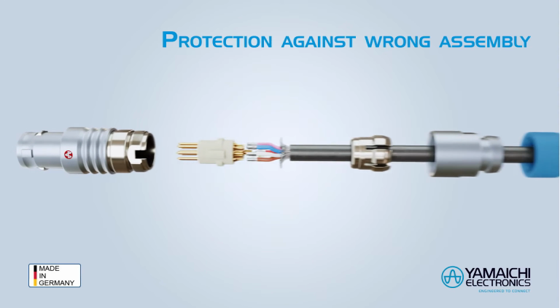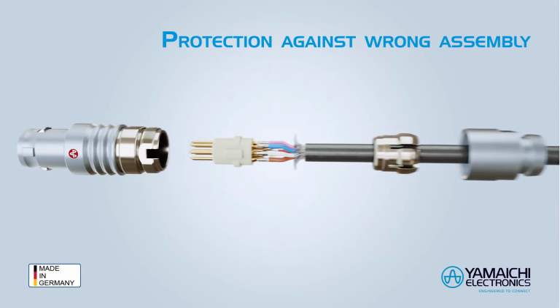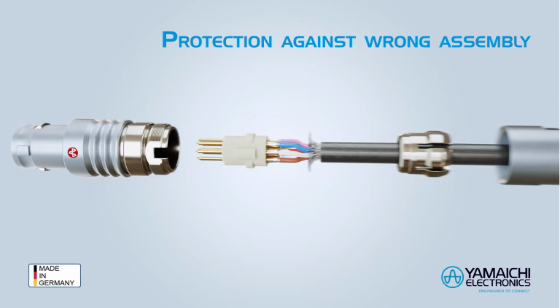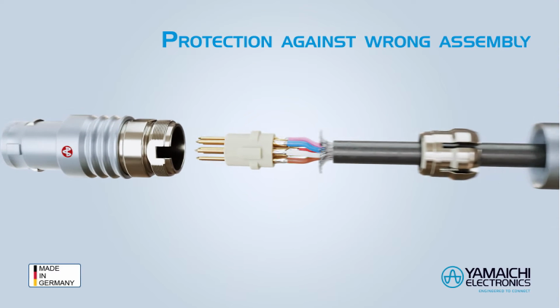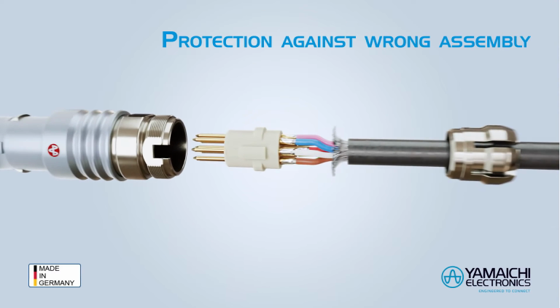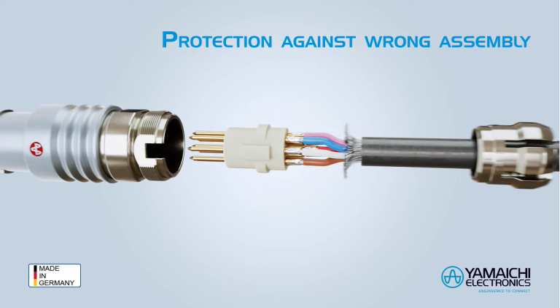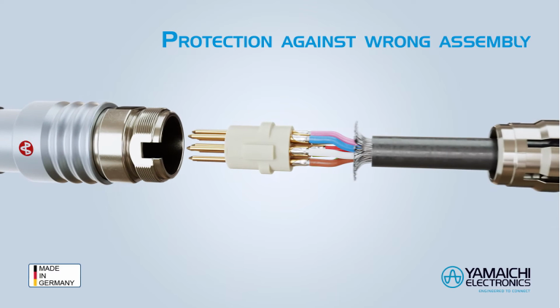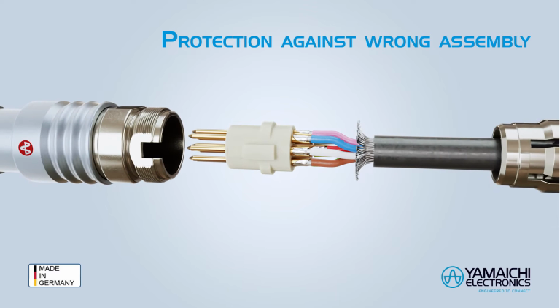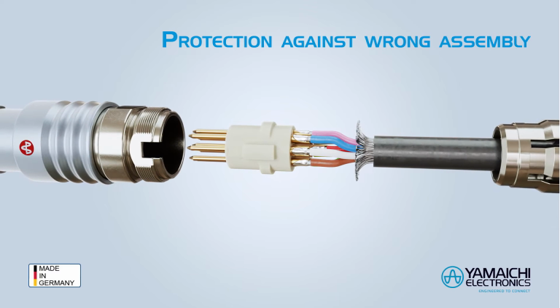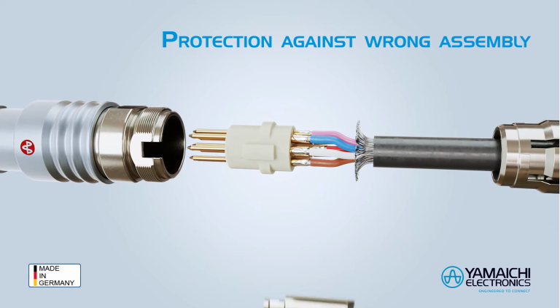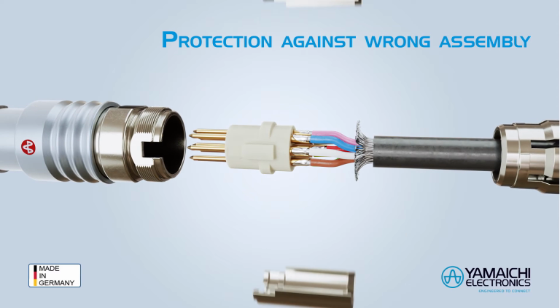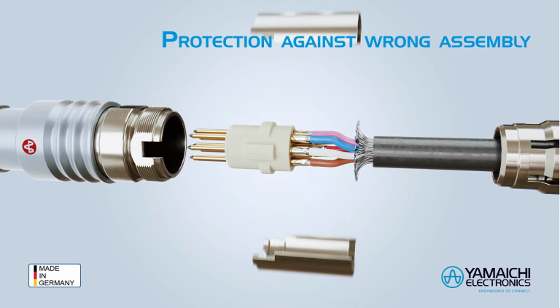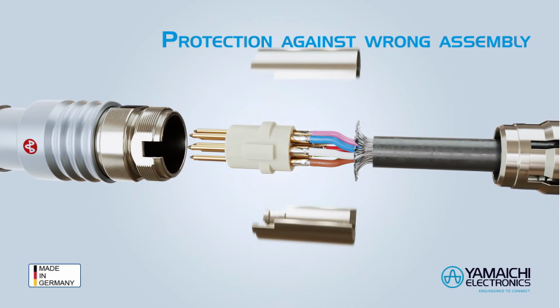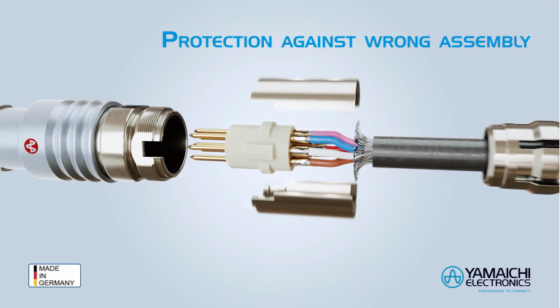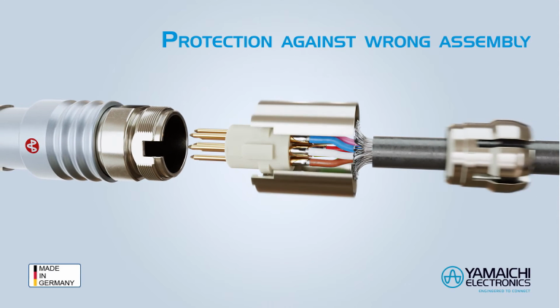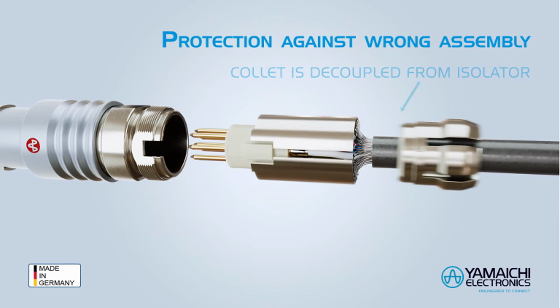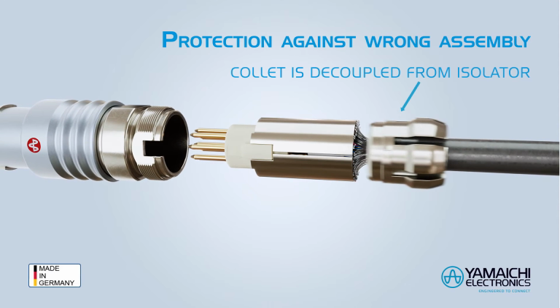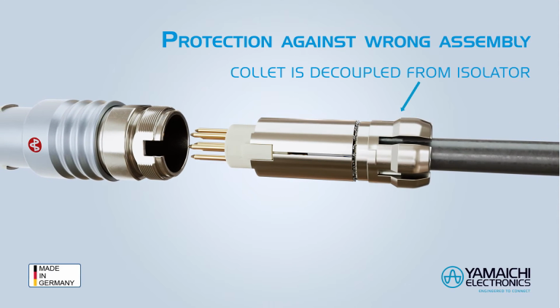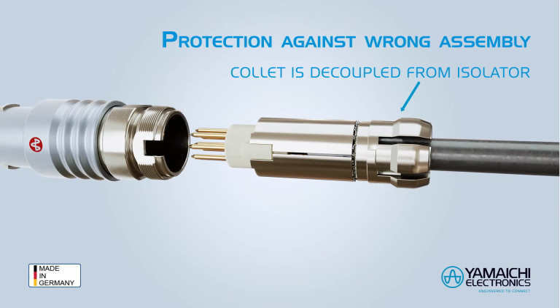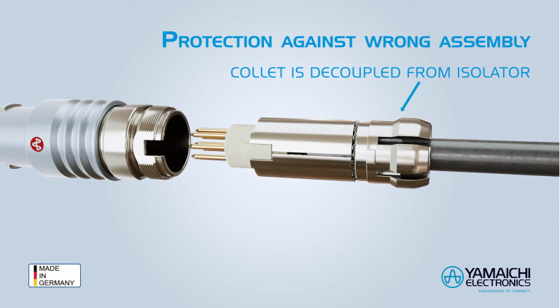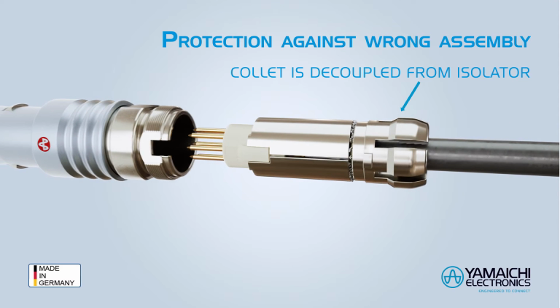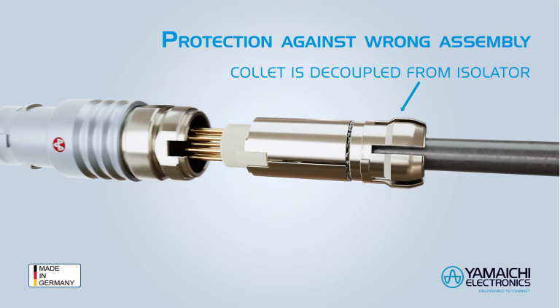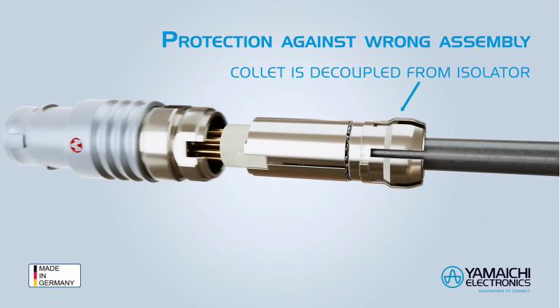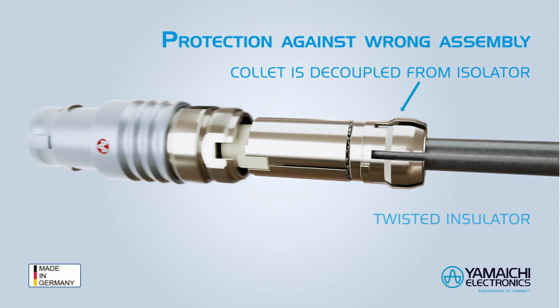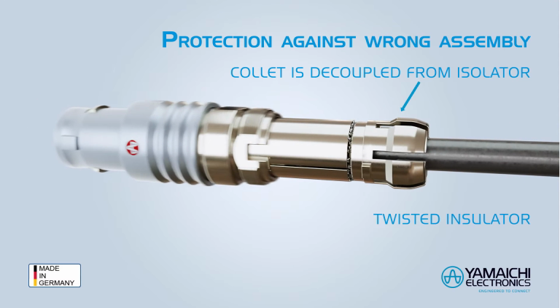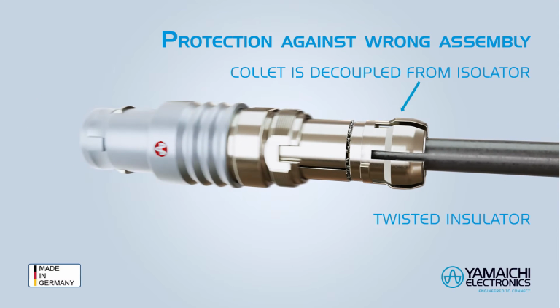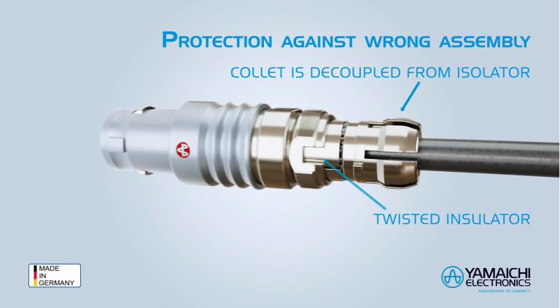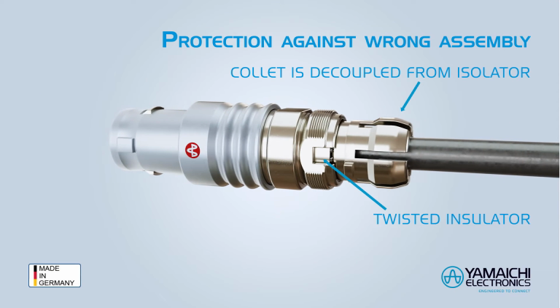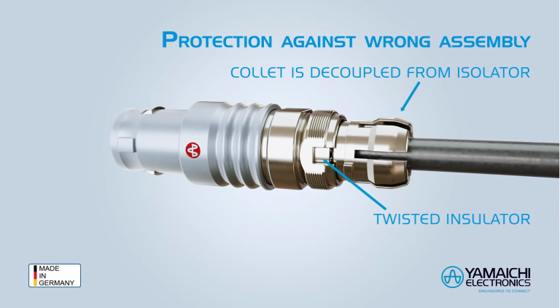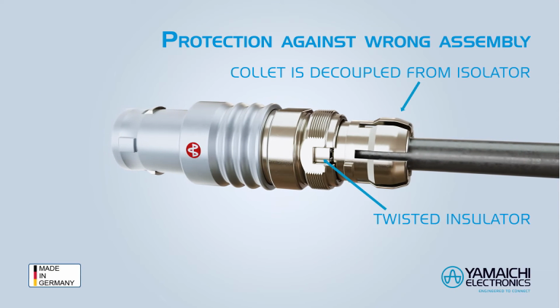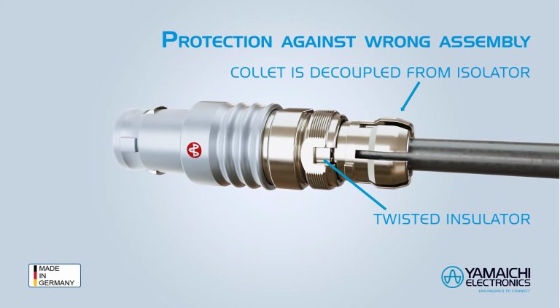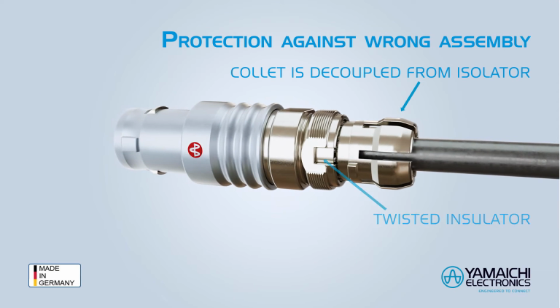The half-shells indicate the correct assembly. When the half-shells are visible, screwing is not possible.